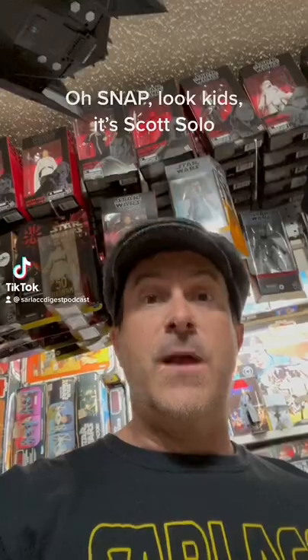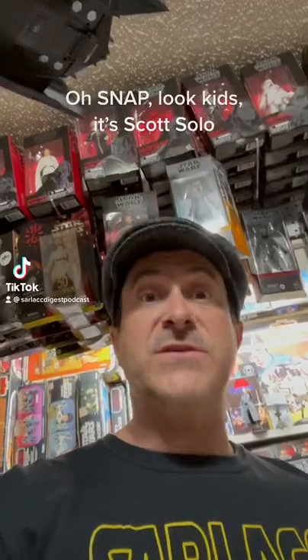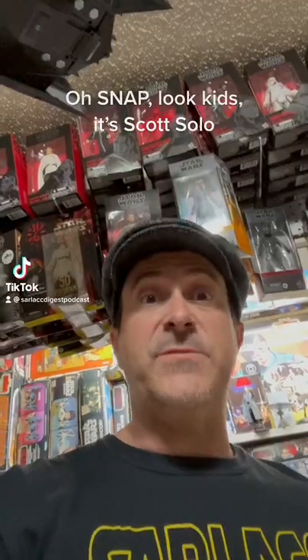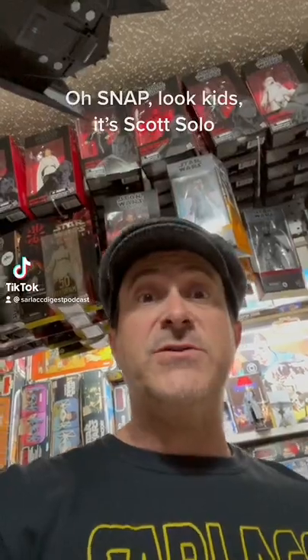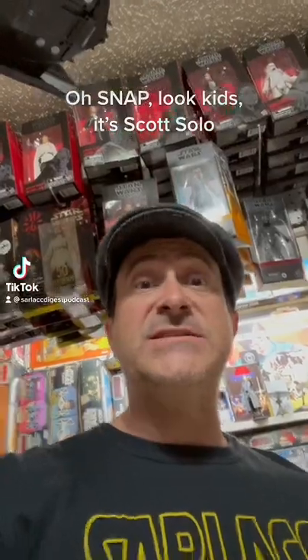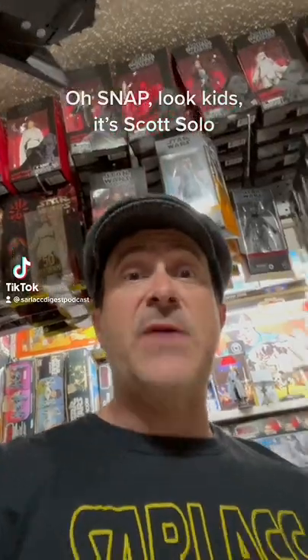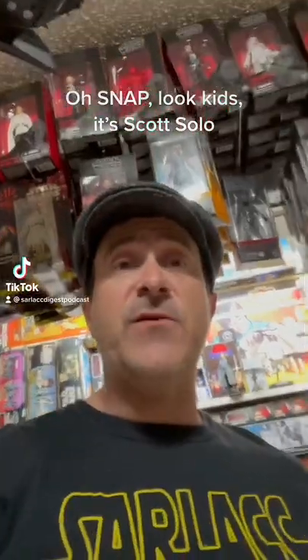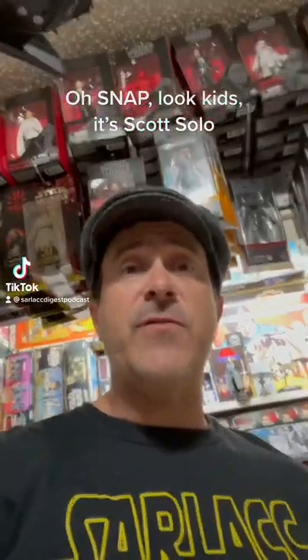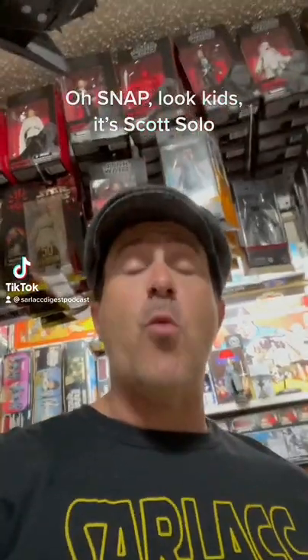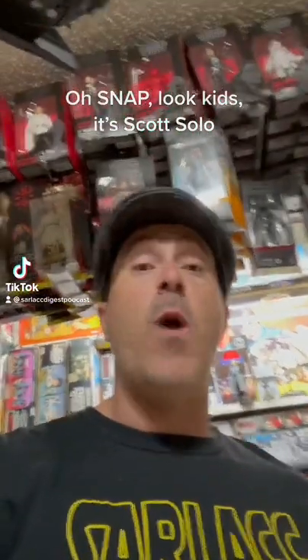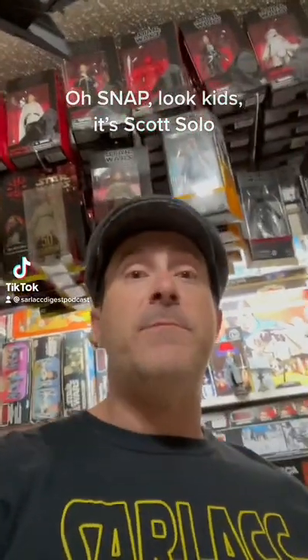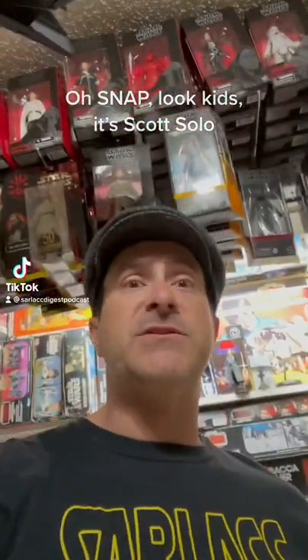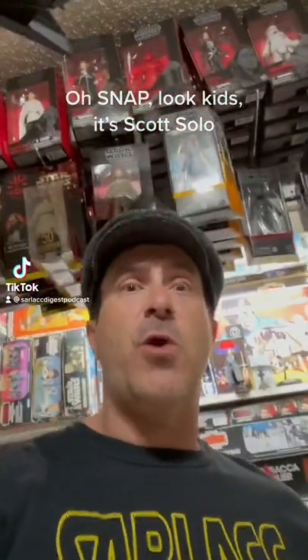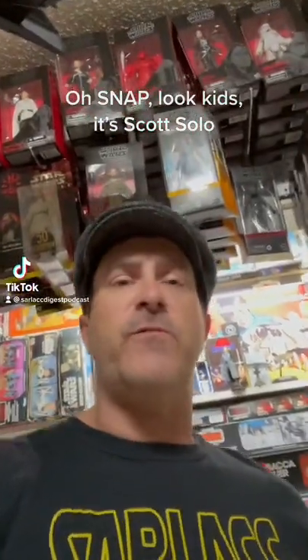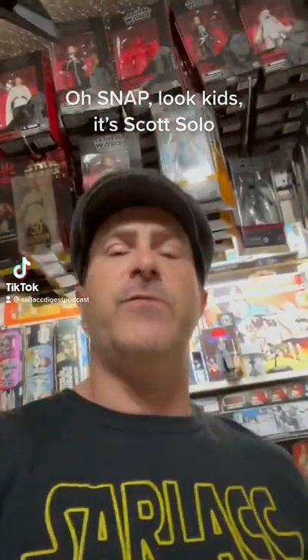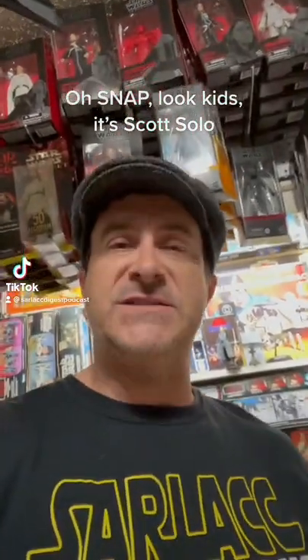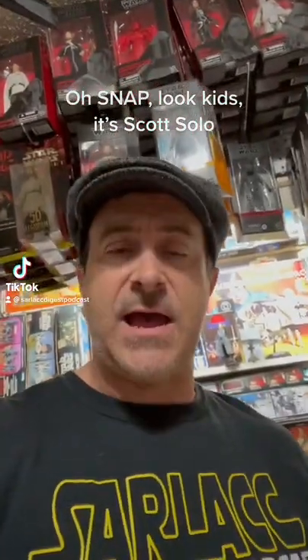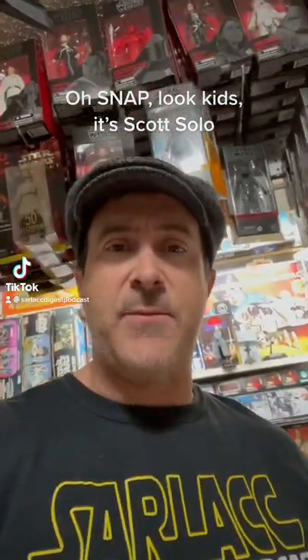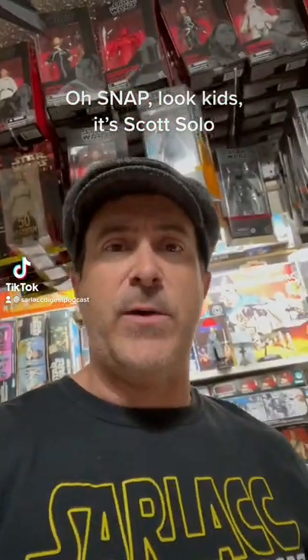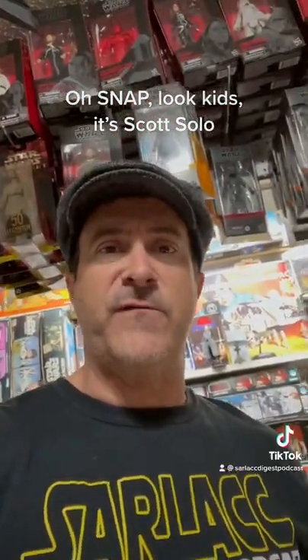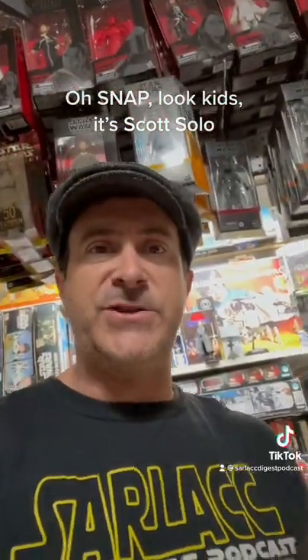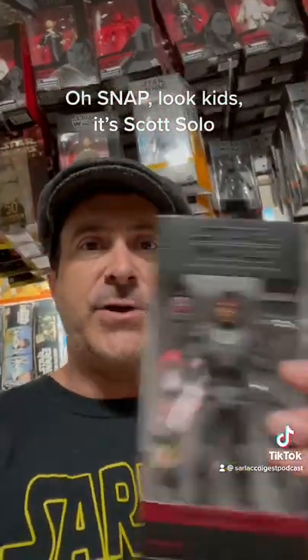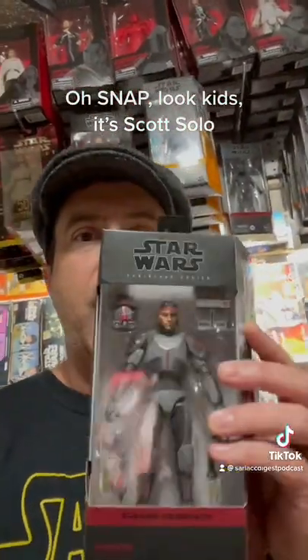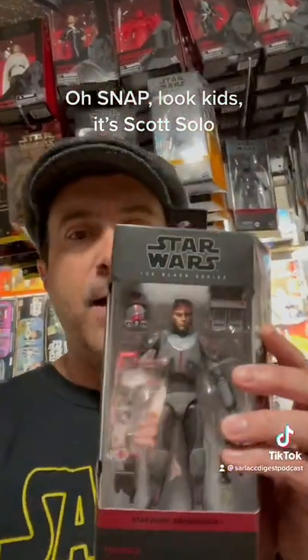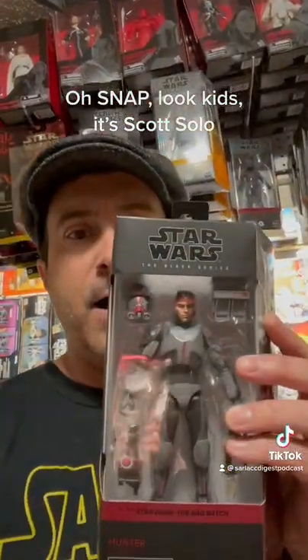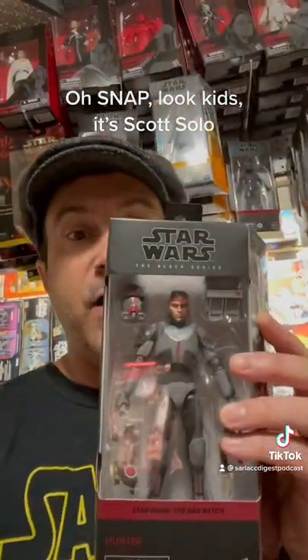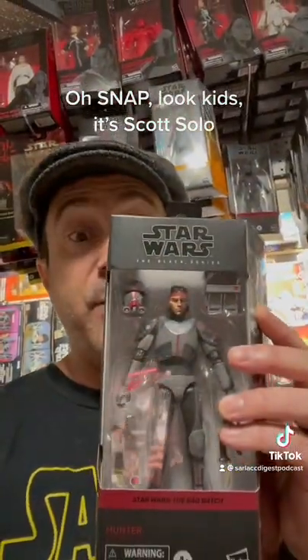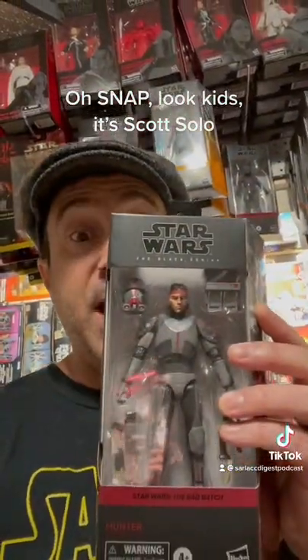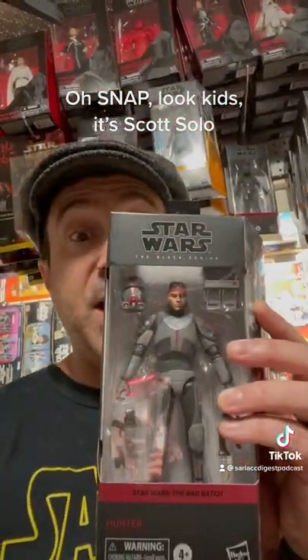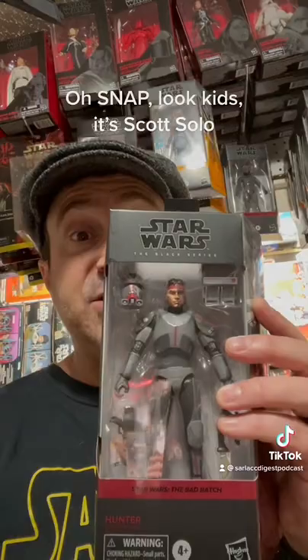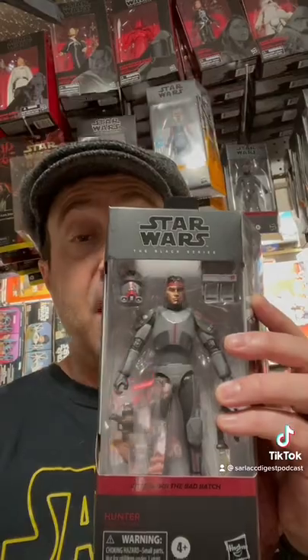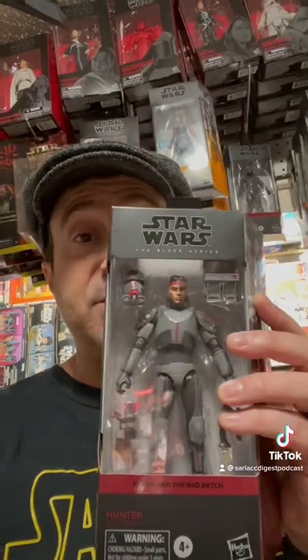Hey, what's up, nerds? It's time for another one-minute toy review. This time, we are featuring the Bad Batch's Hunter.